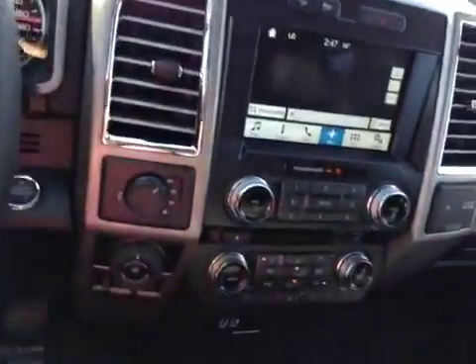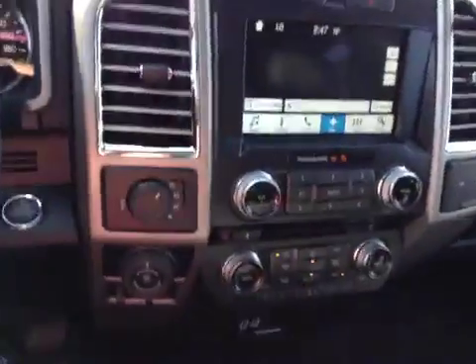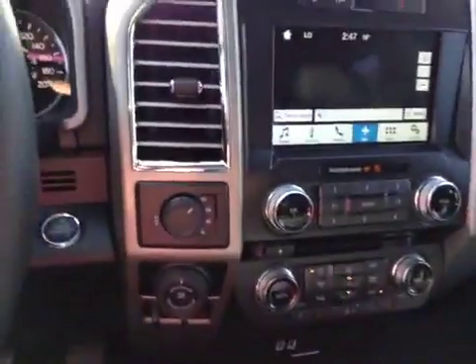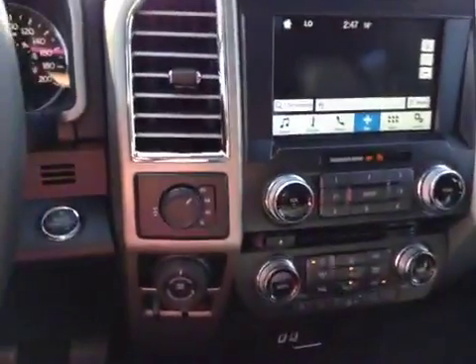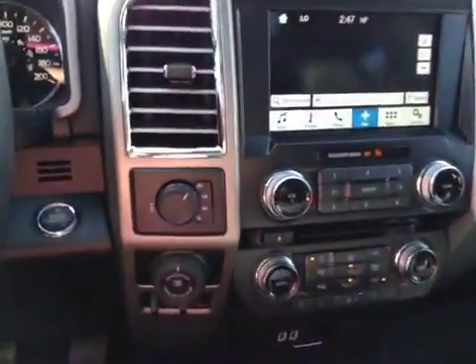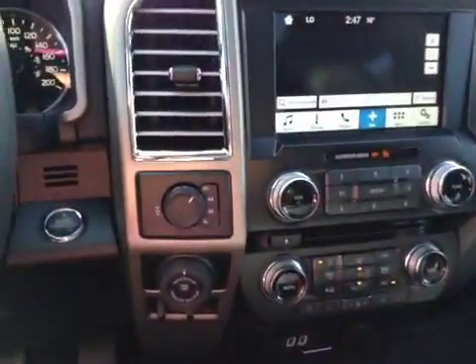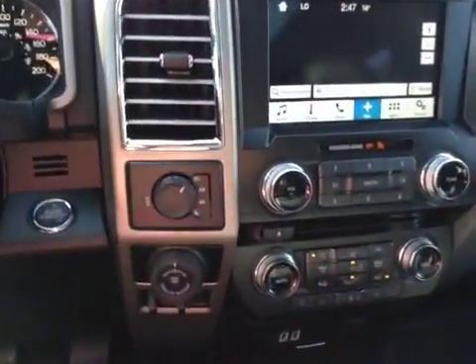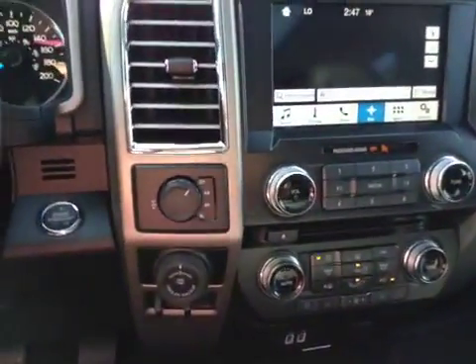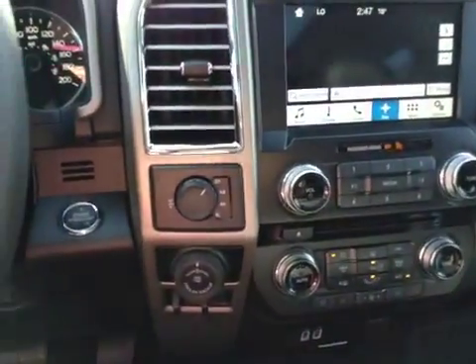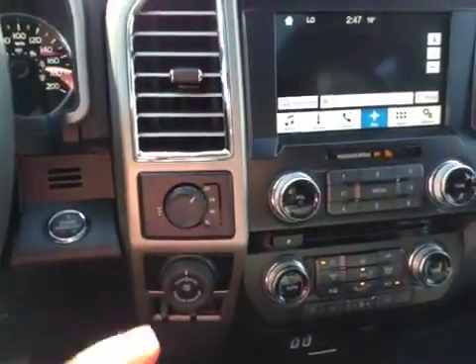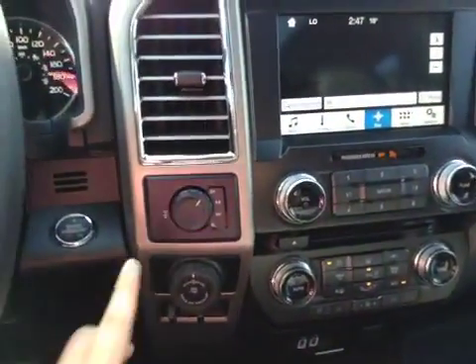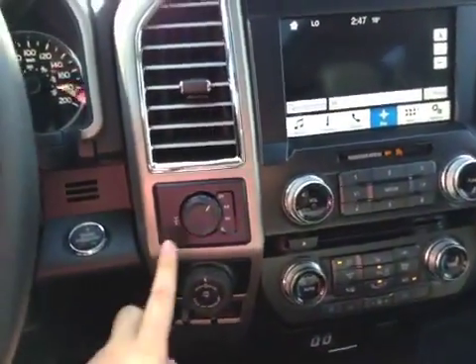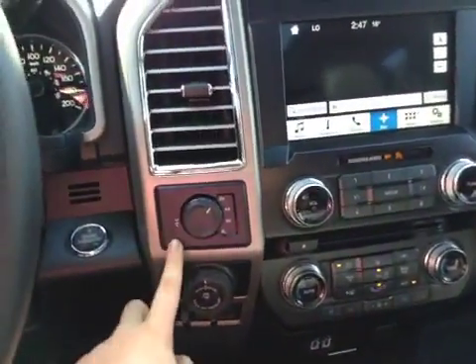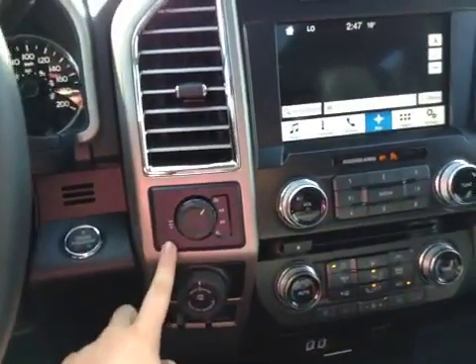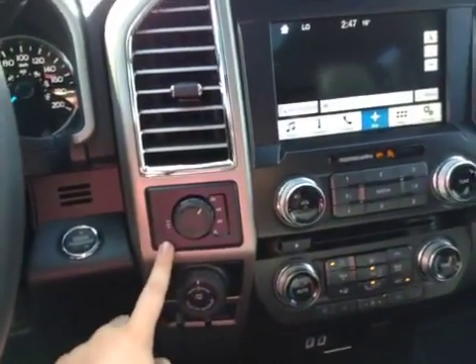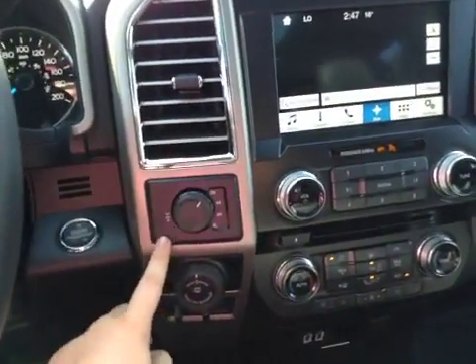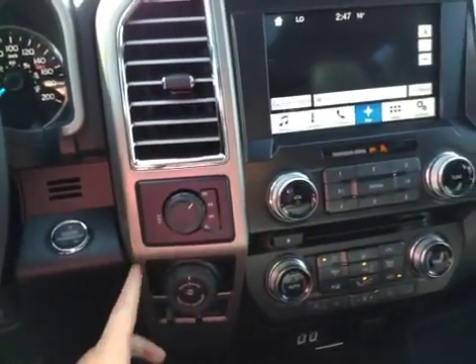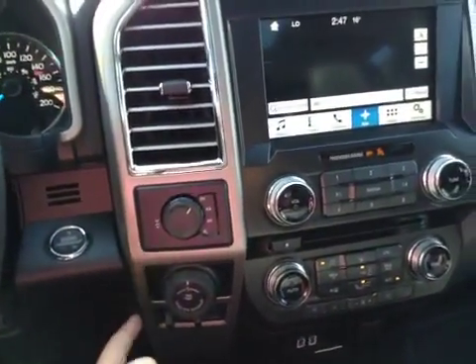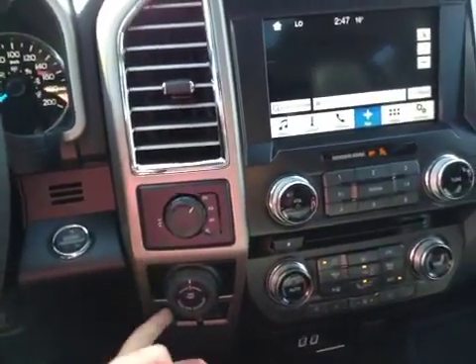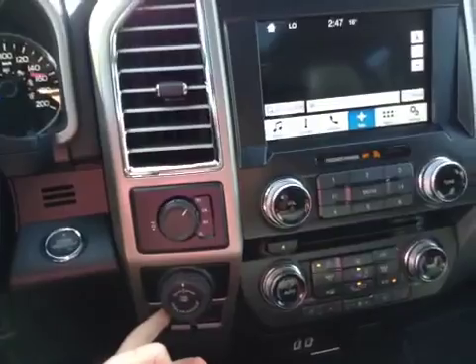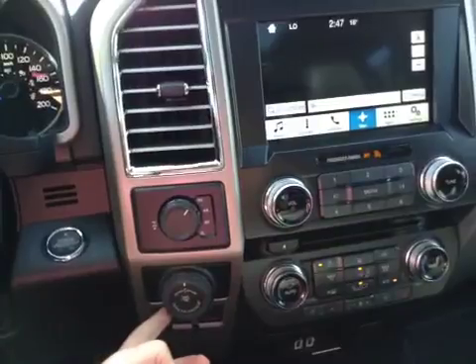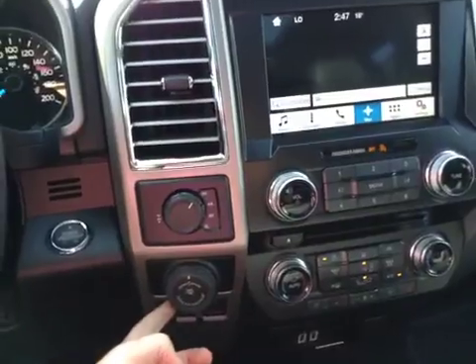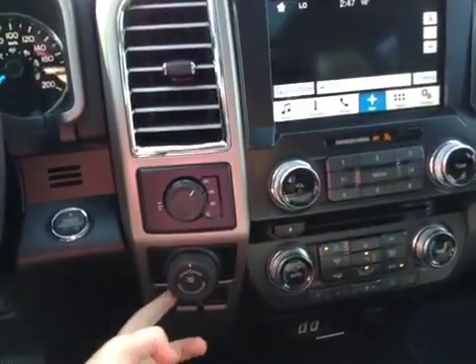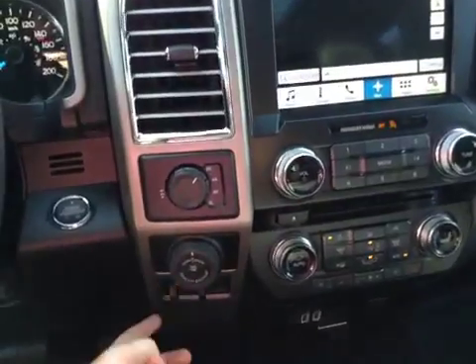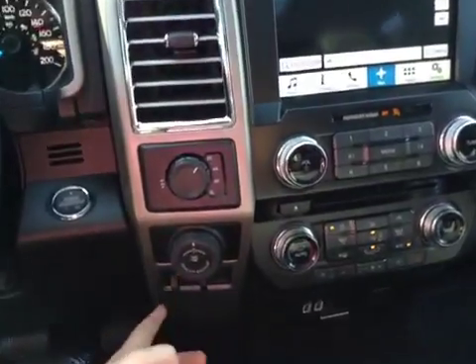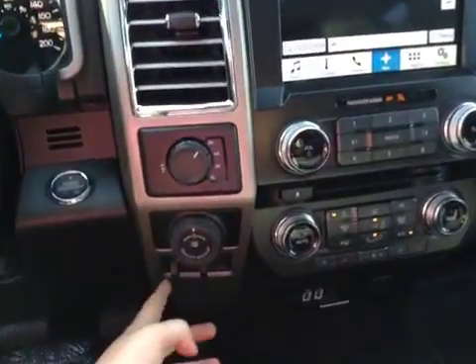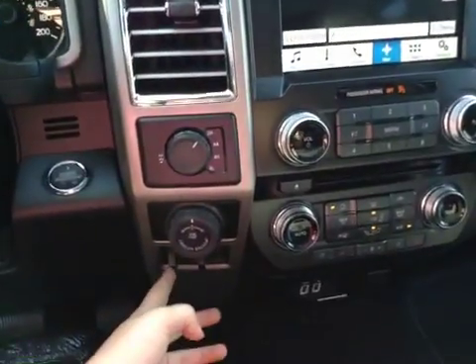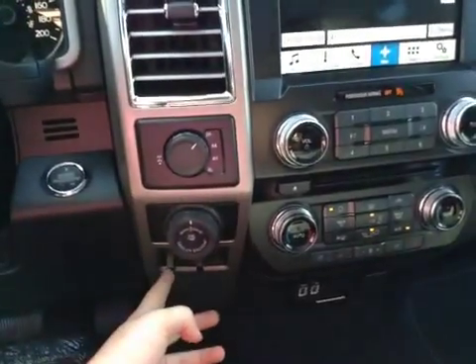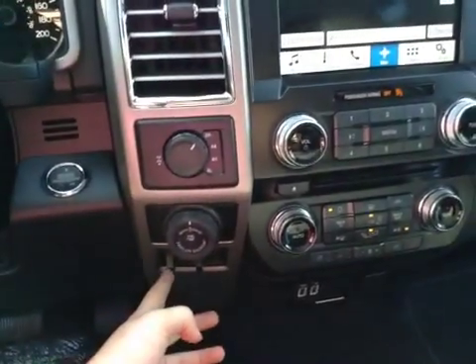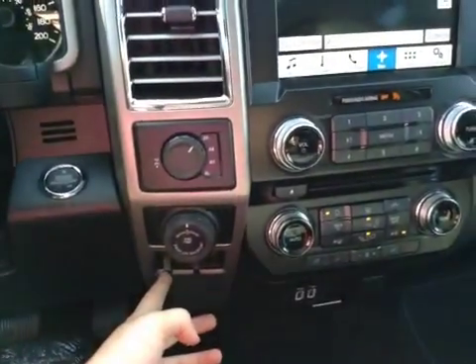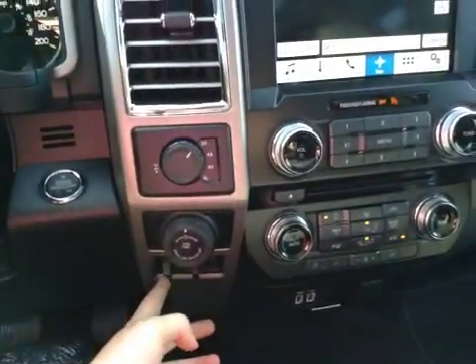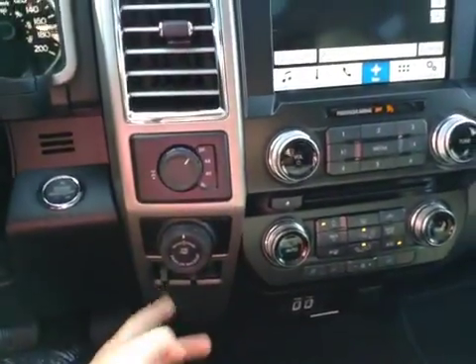Beside the steering wheel, you've got the different drive modes, pro trailer backup, as well as the trailer brake.